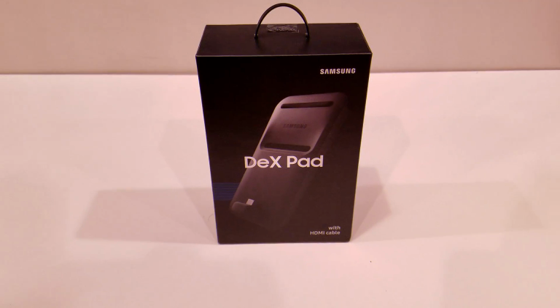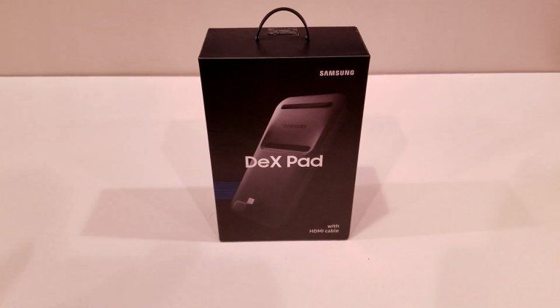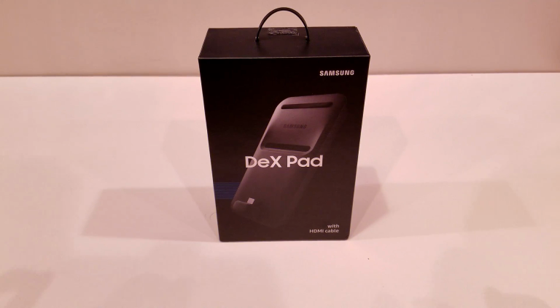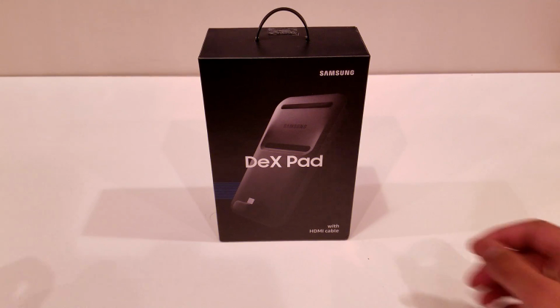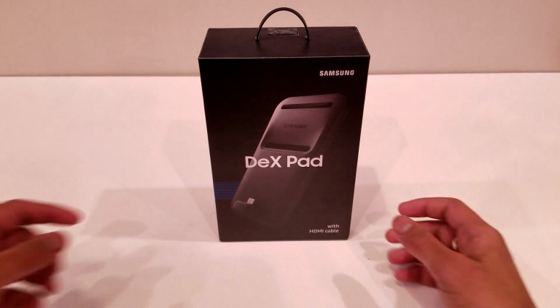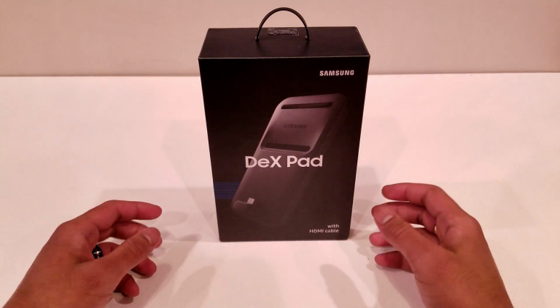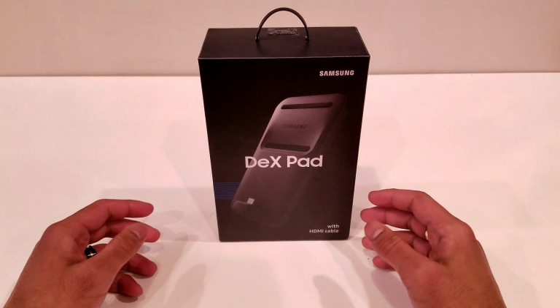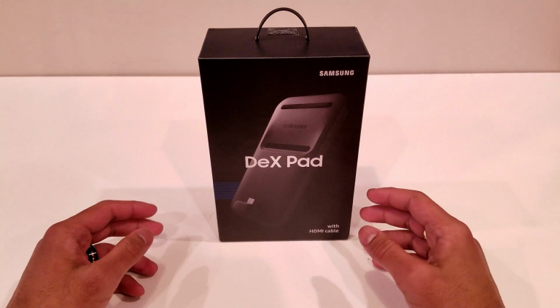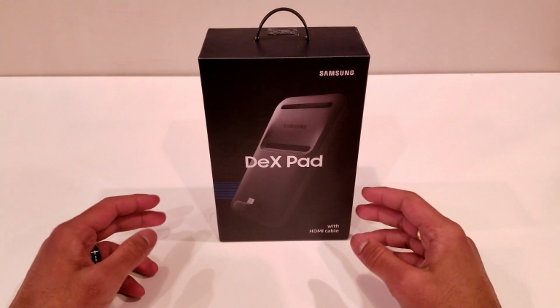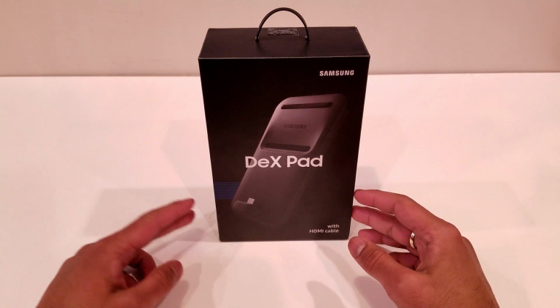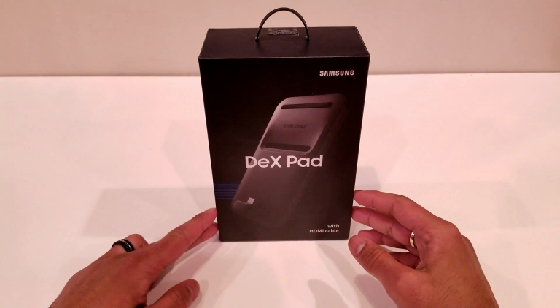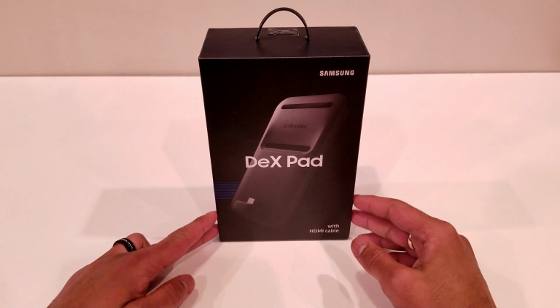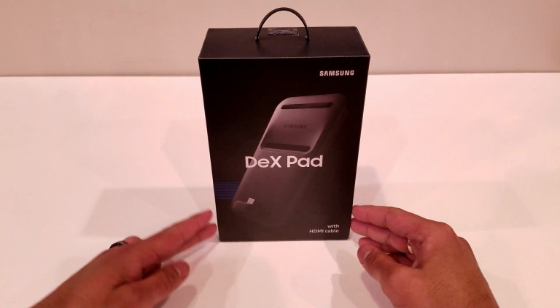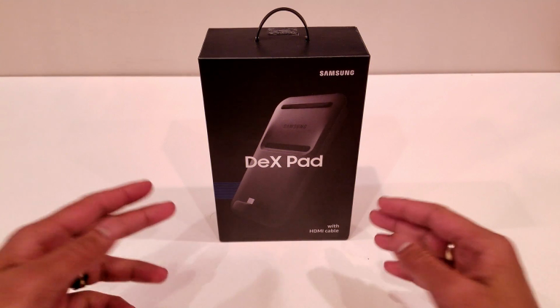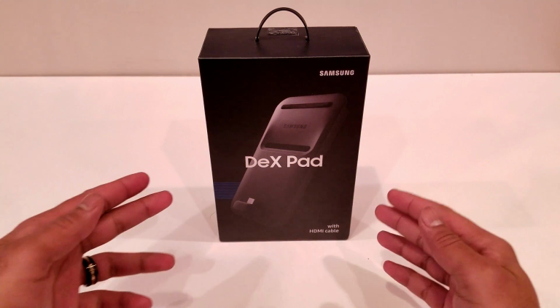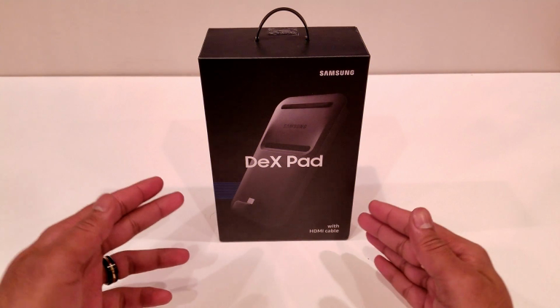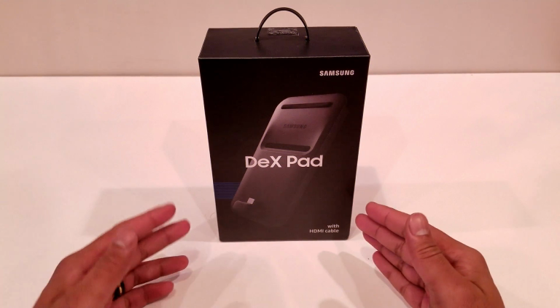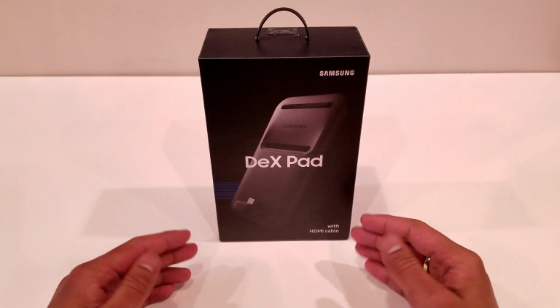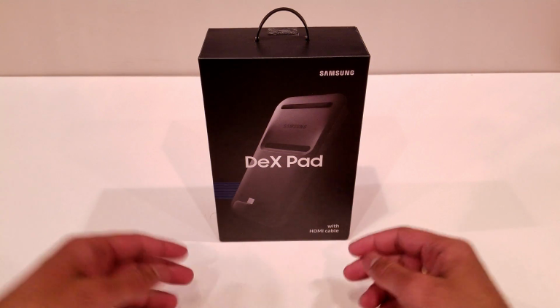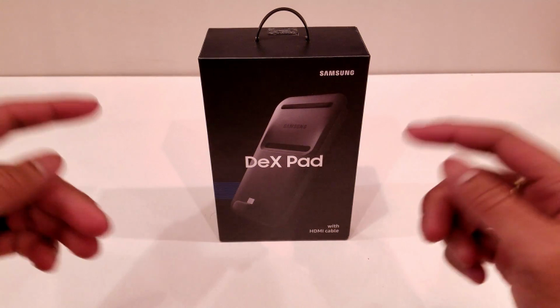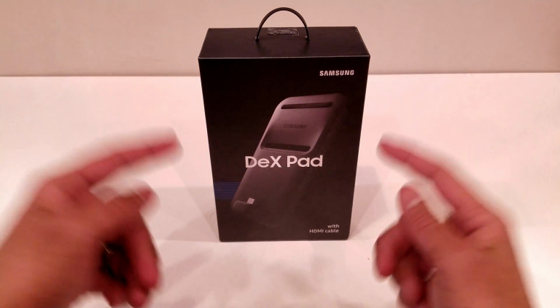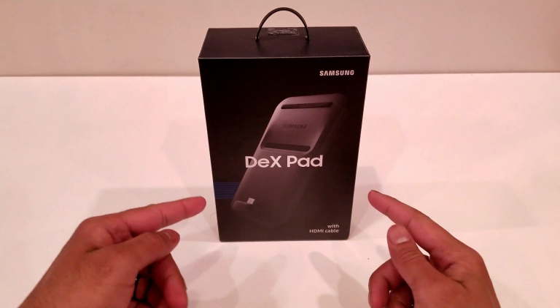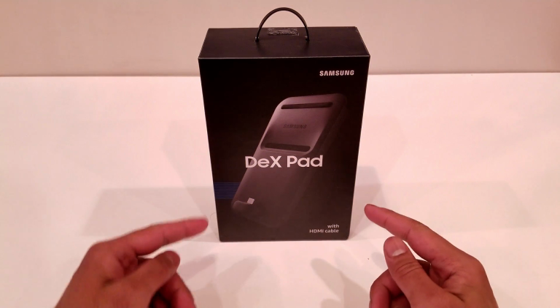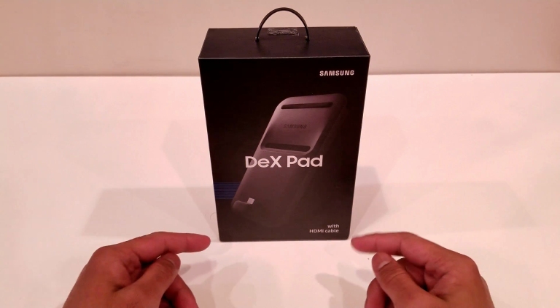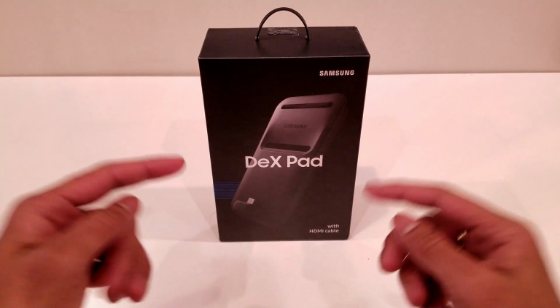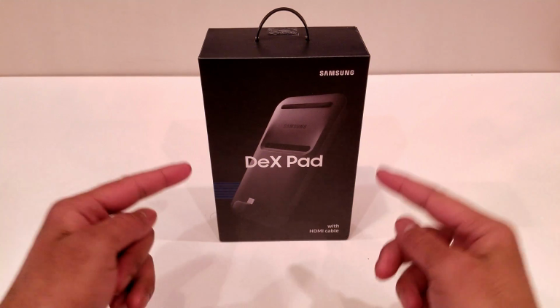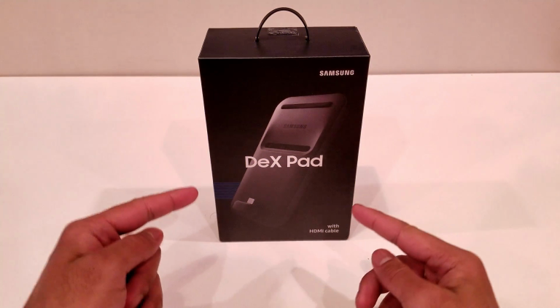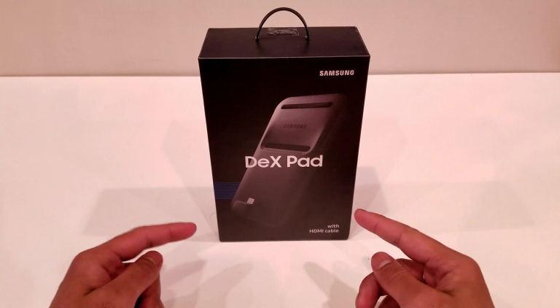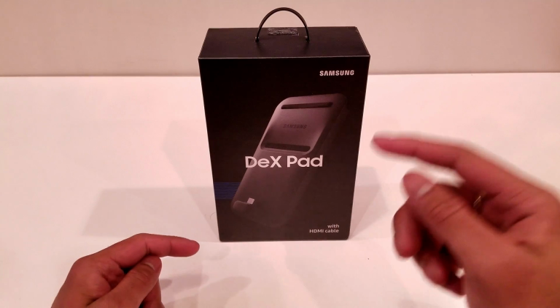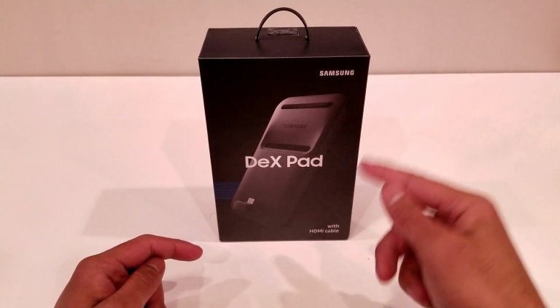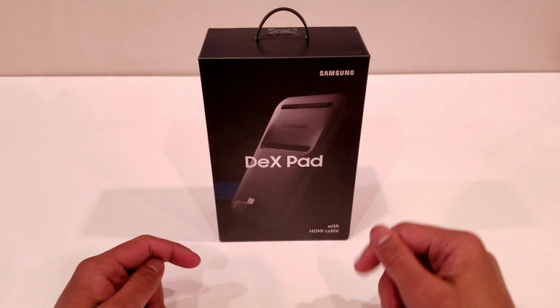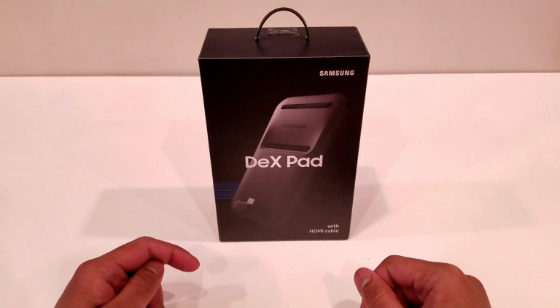What's up YouTube, Regitech here, and today we're going to be unboxing the brand new Samsung DeX Pad.